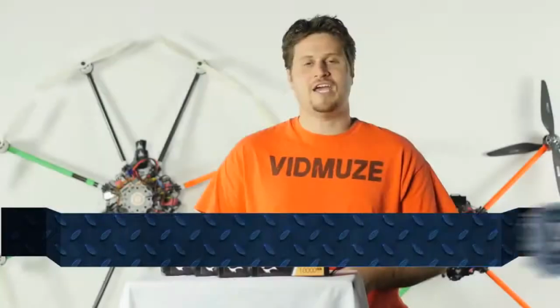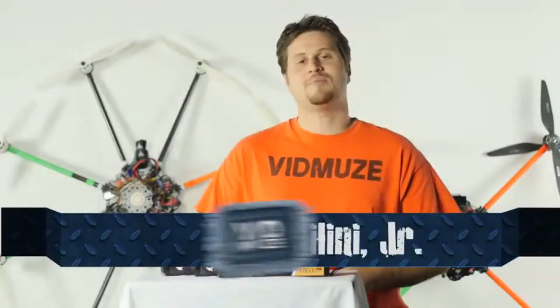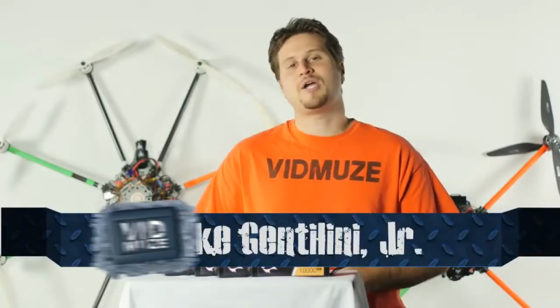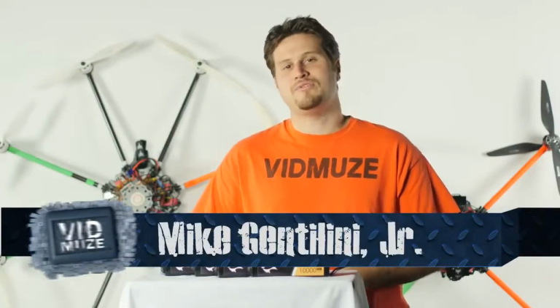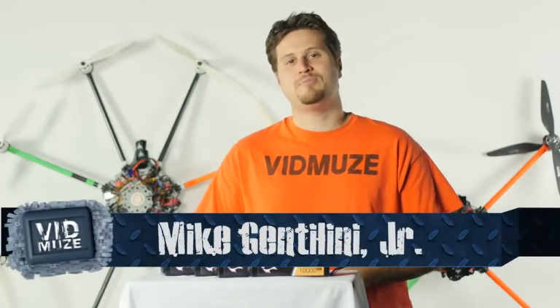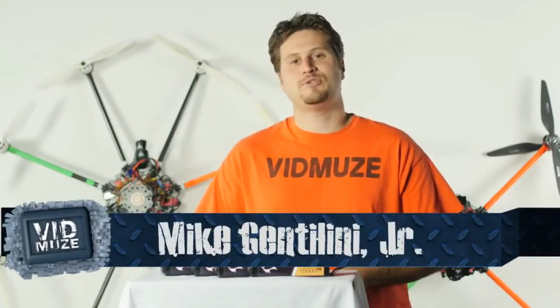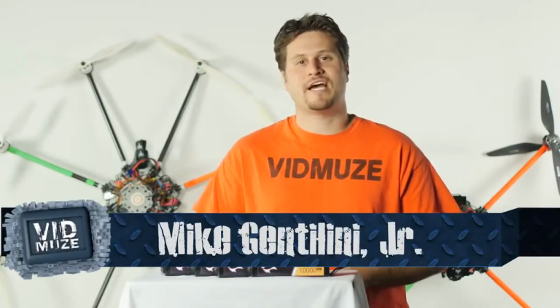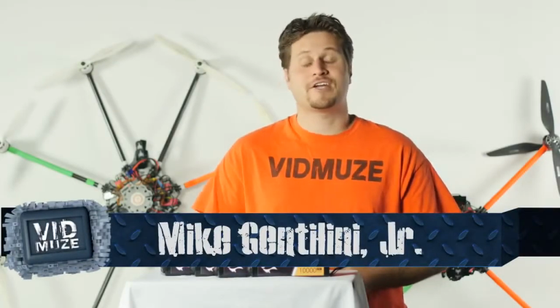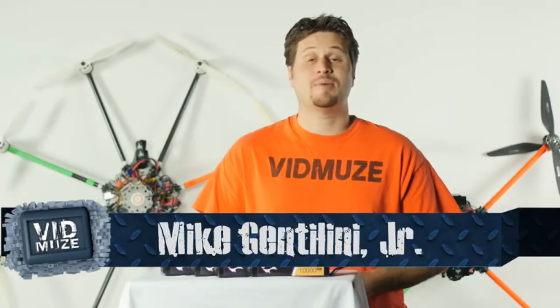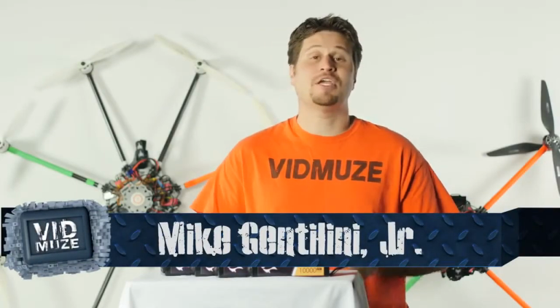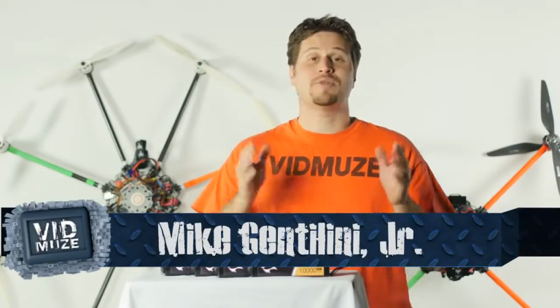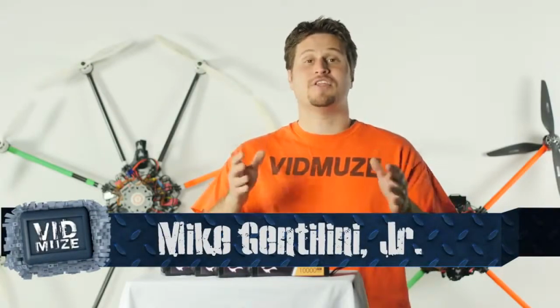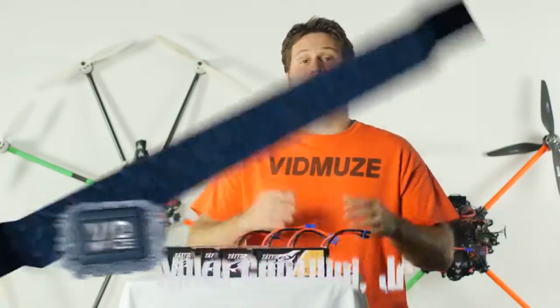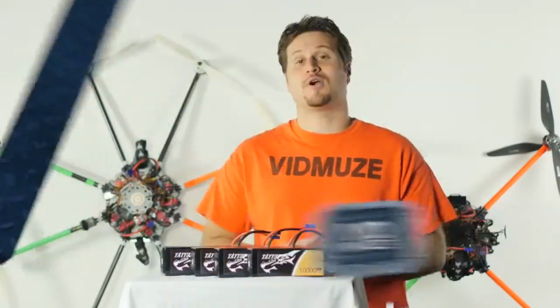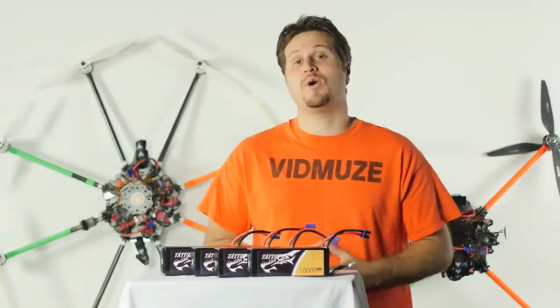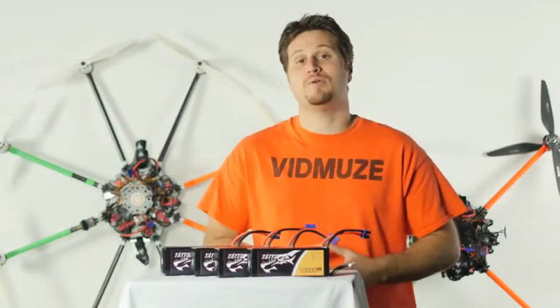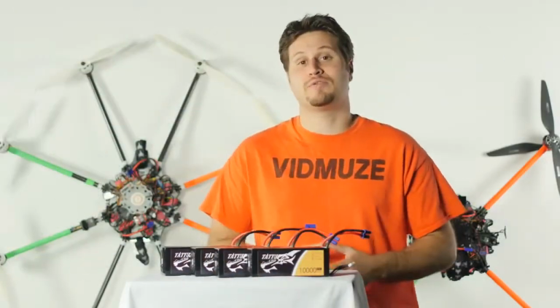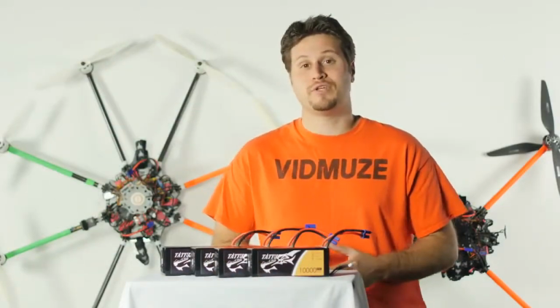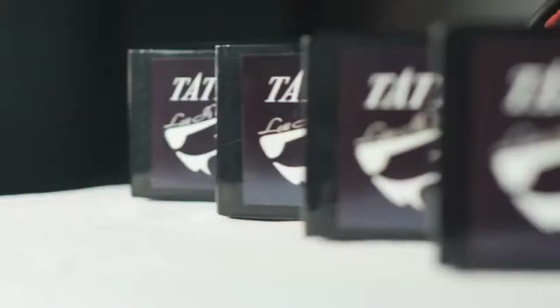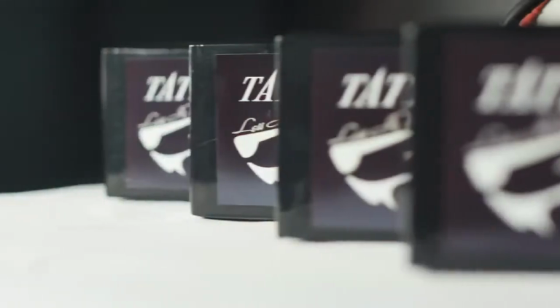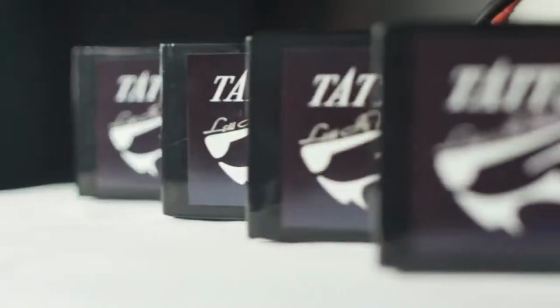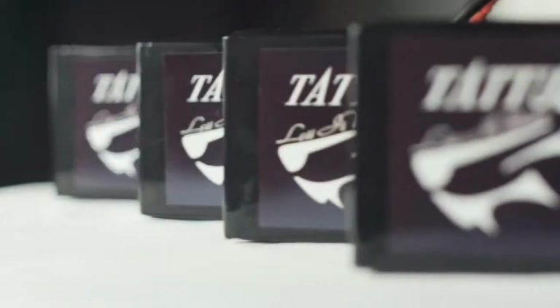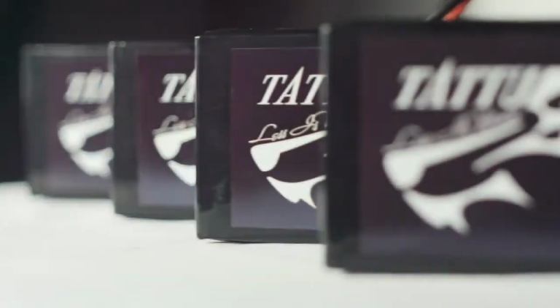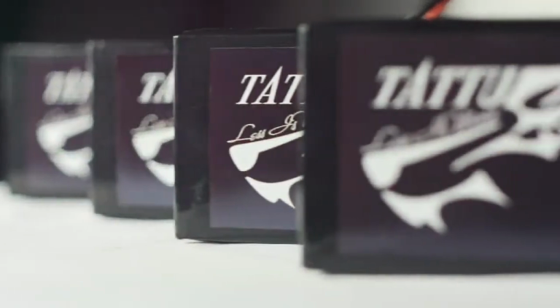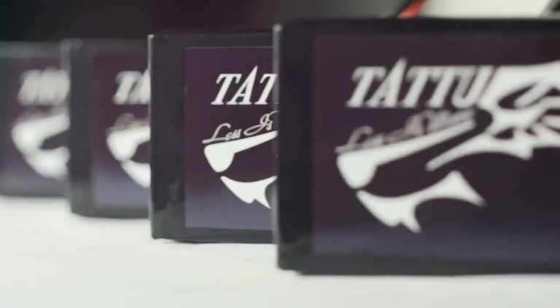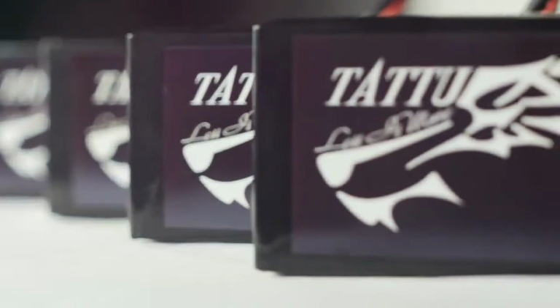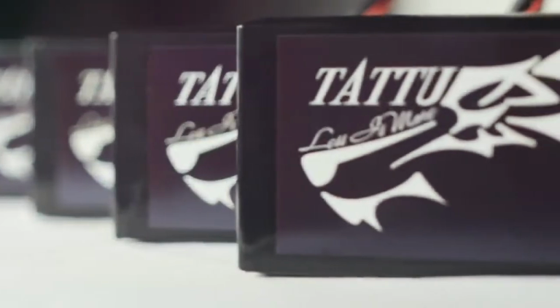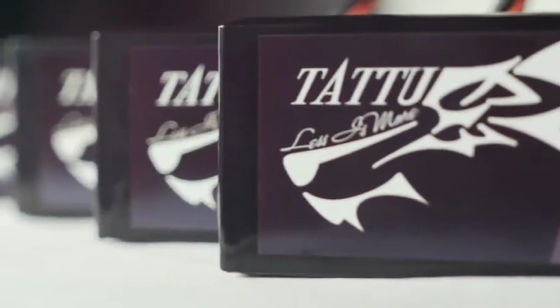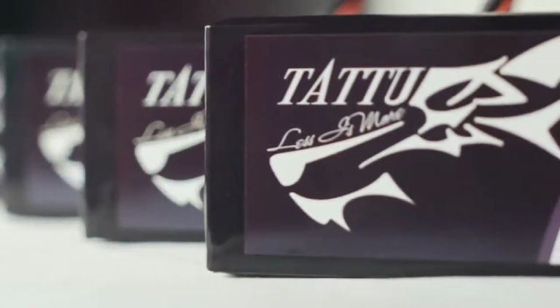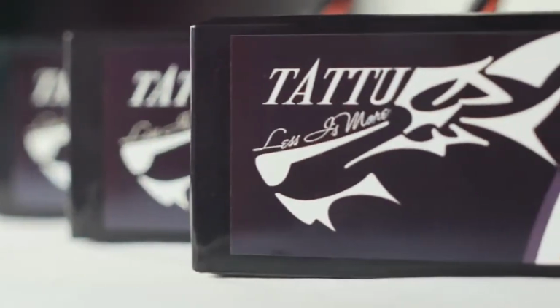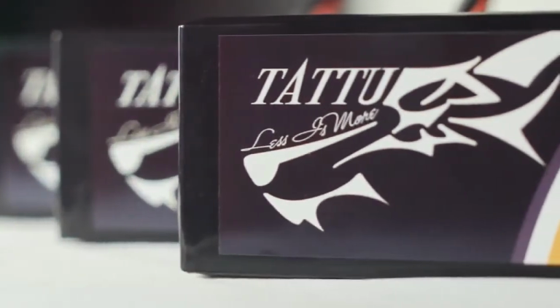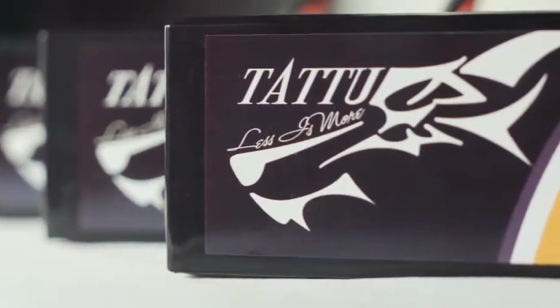Hey, I'm Mike with VidMuse.com, here with another equipment review — the Jens Ace Tattoo Batteries.